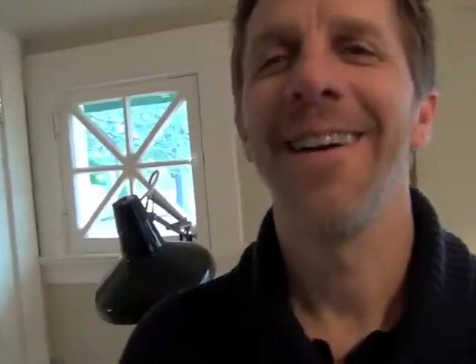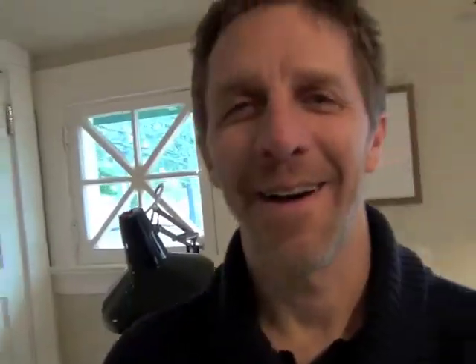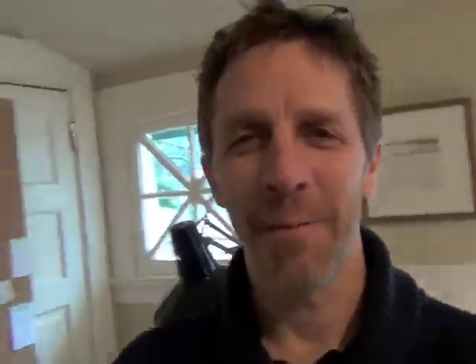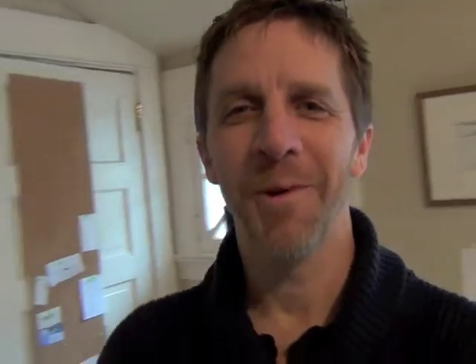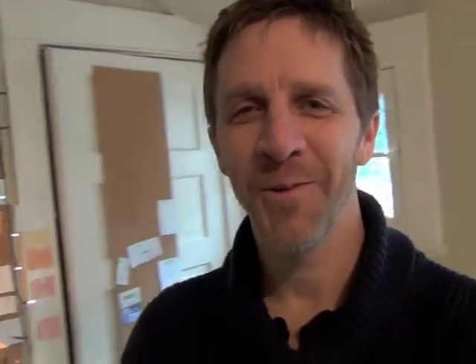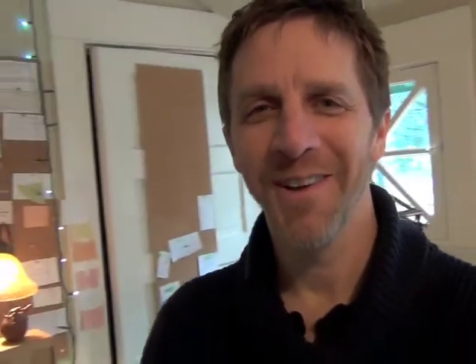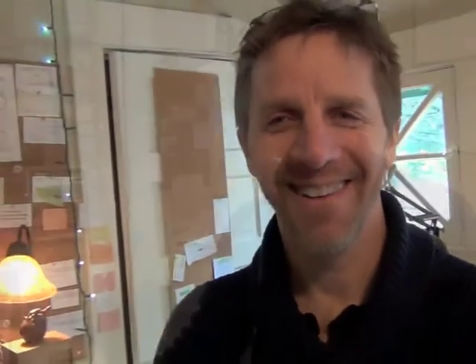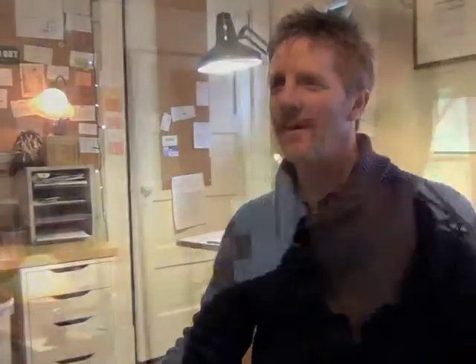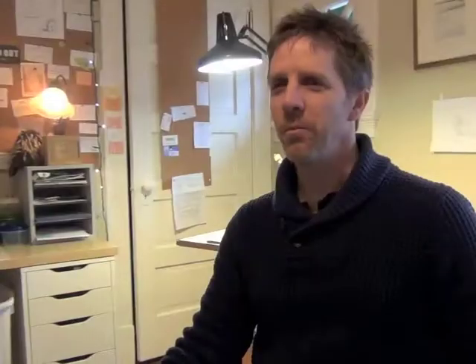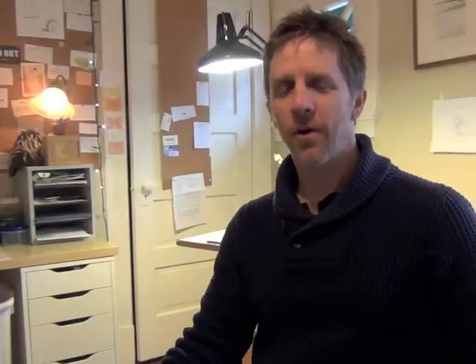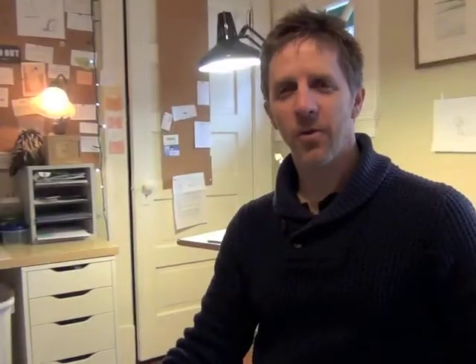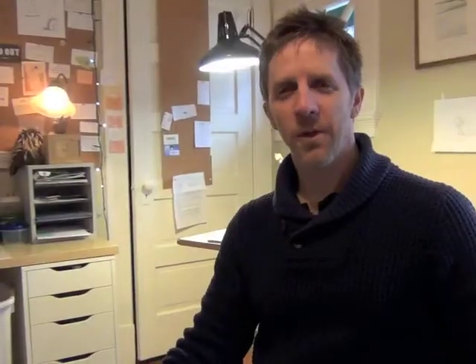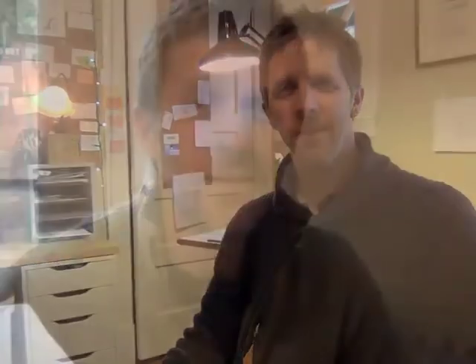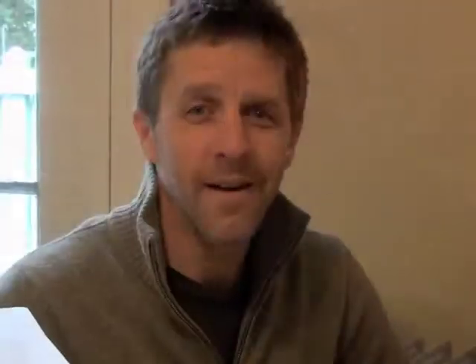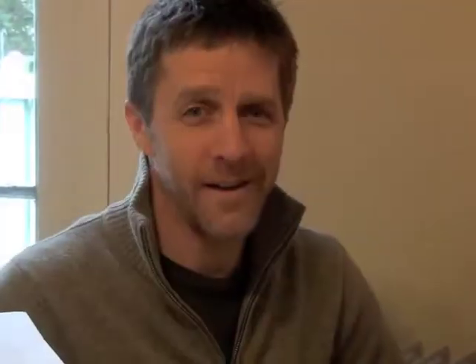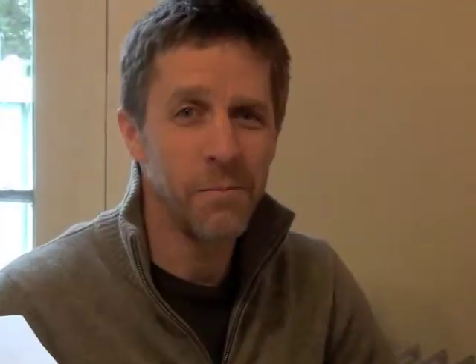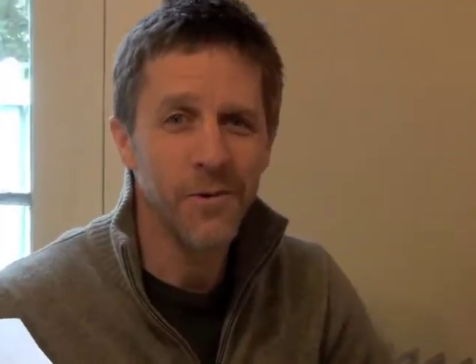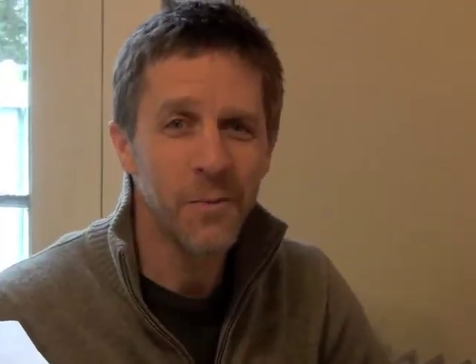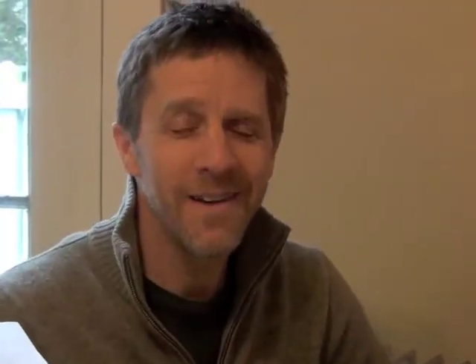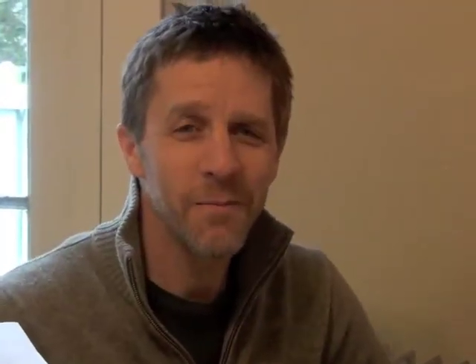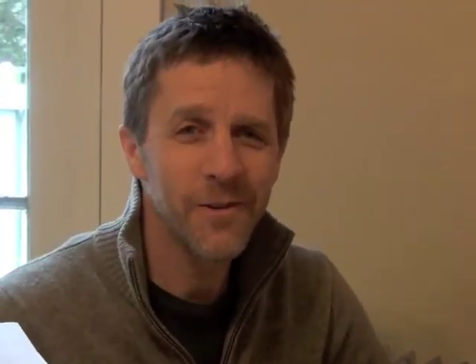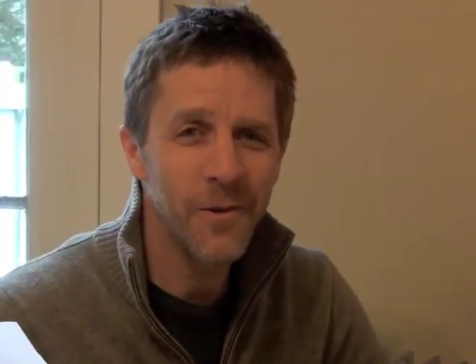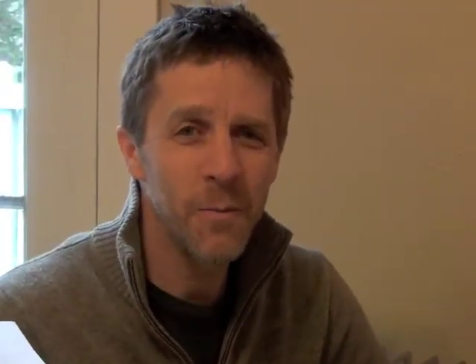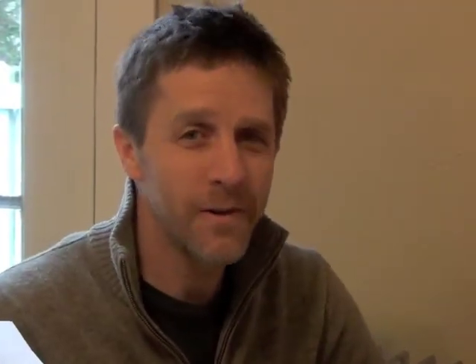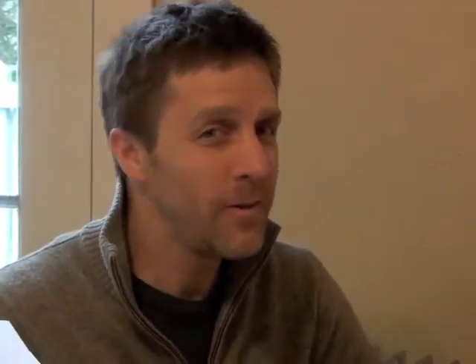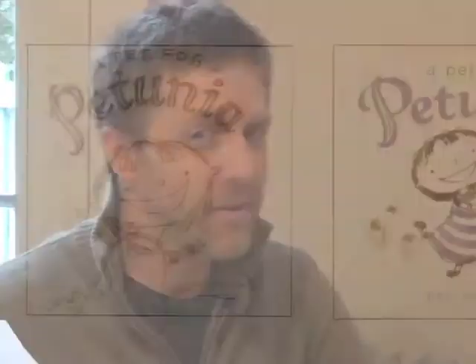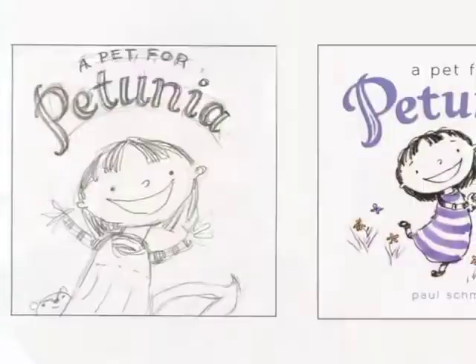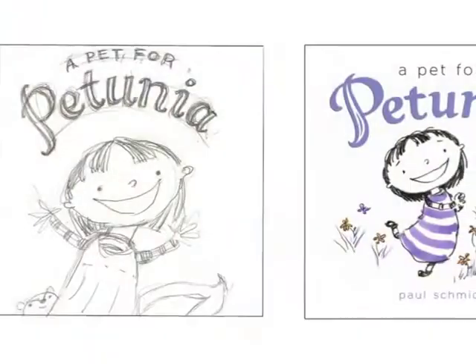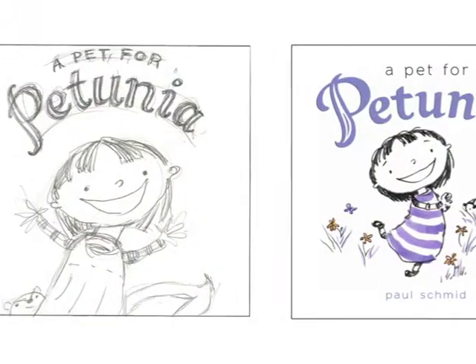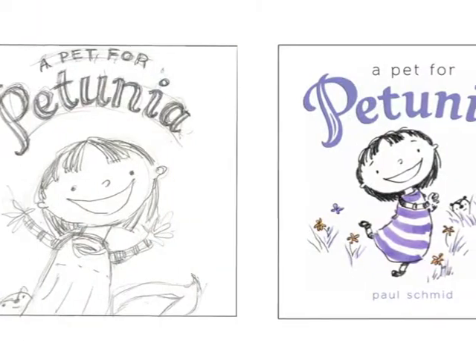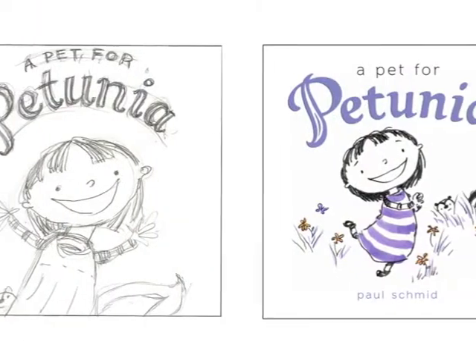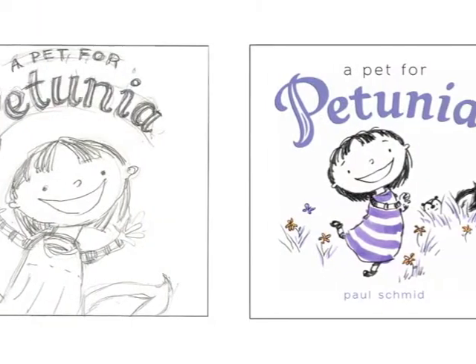I am Paul Schmidt, and I'm going to show you Petunia from start to finish.